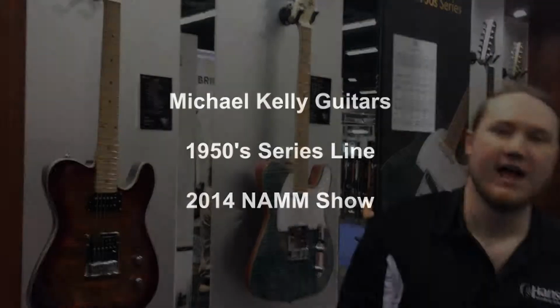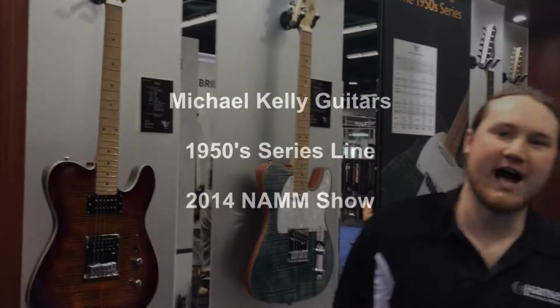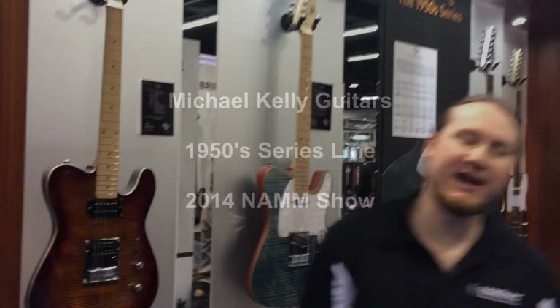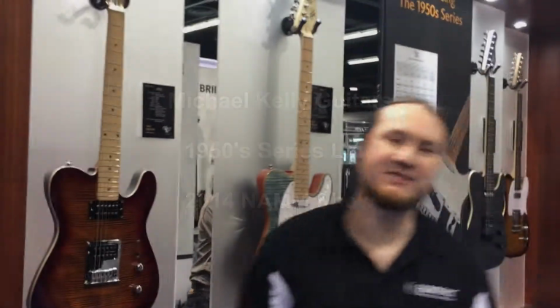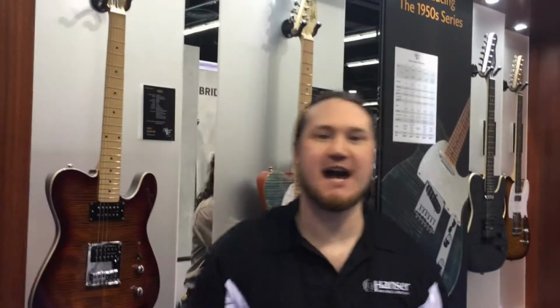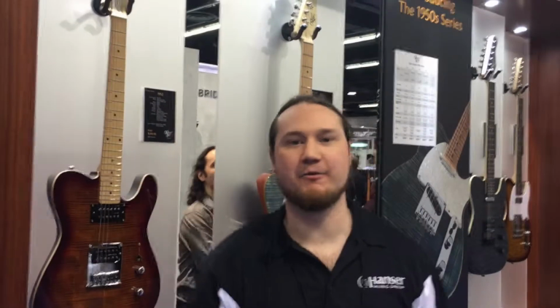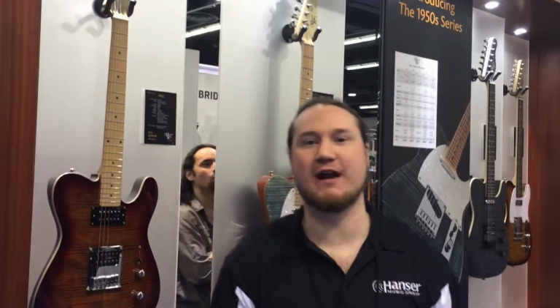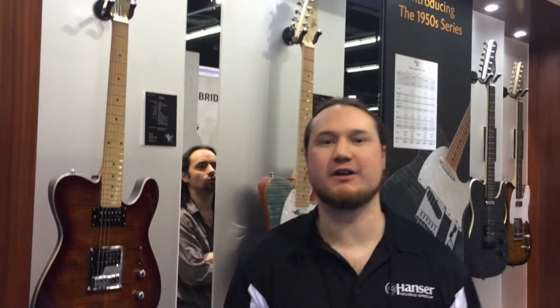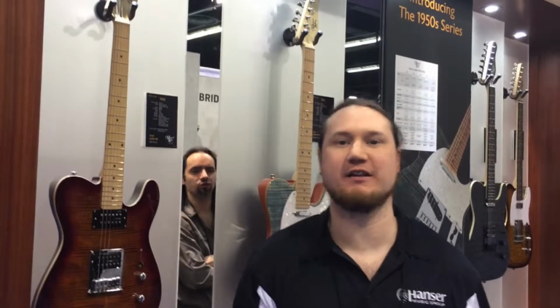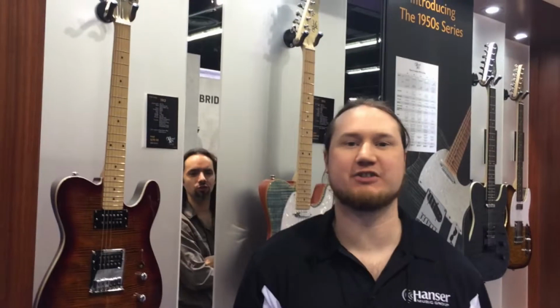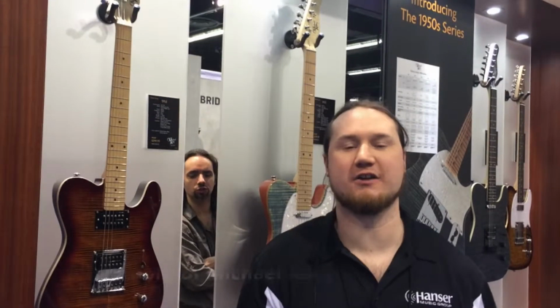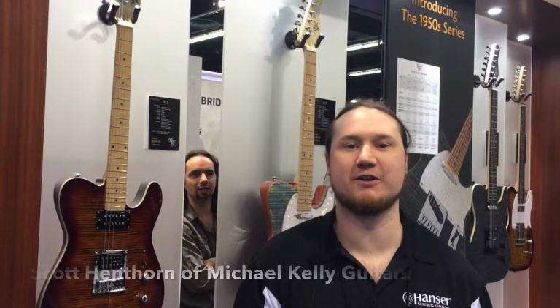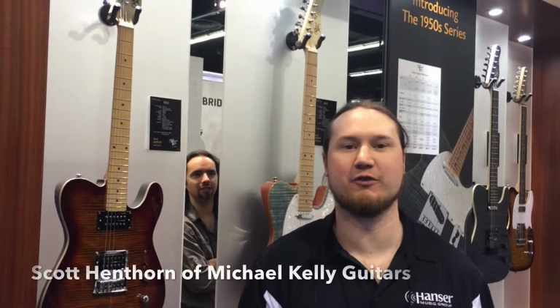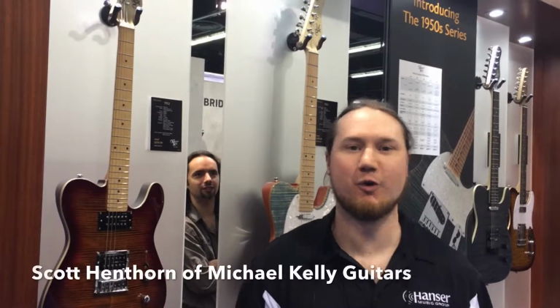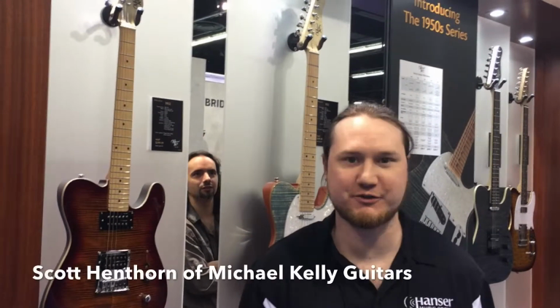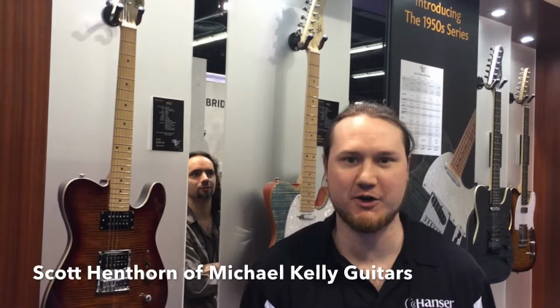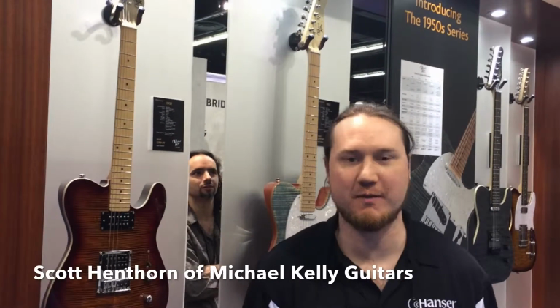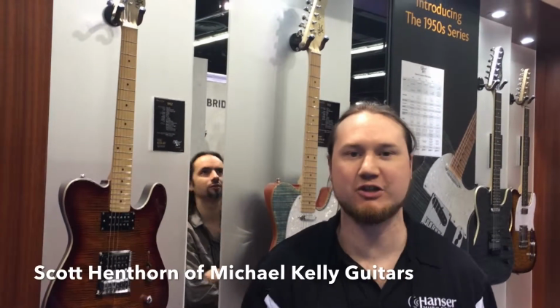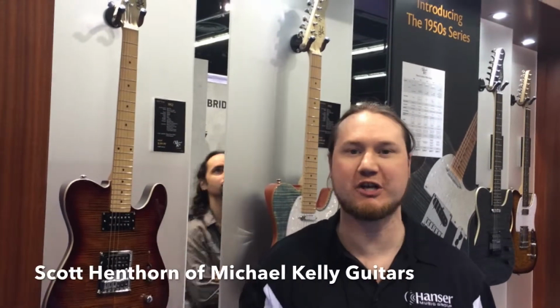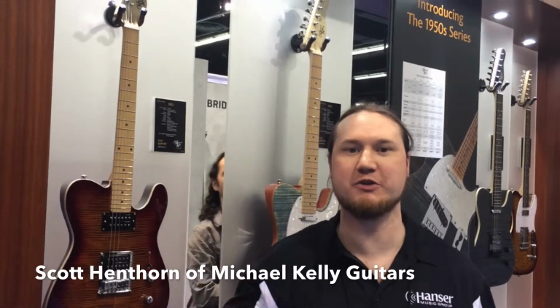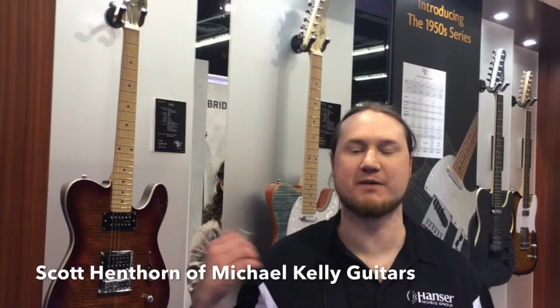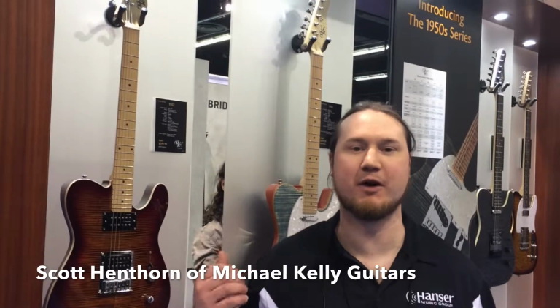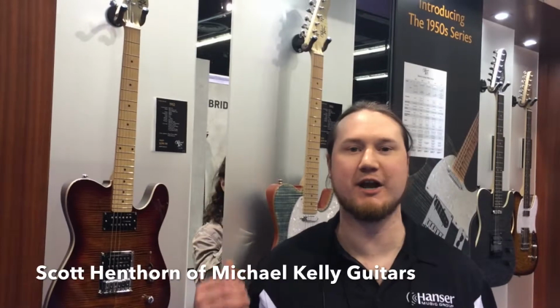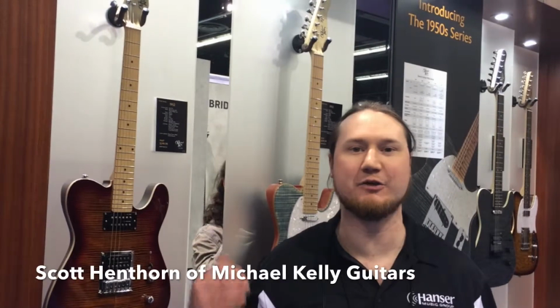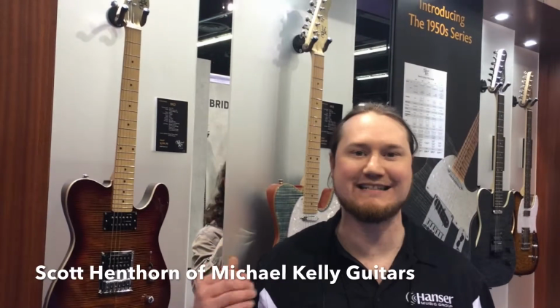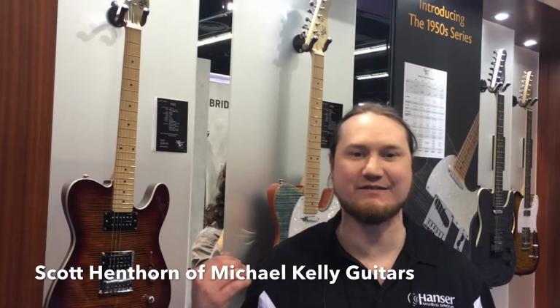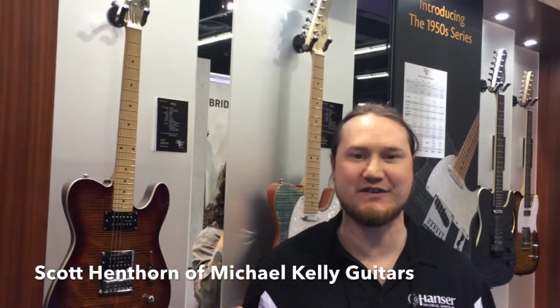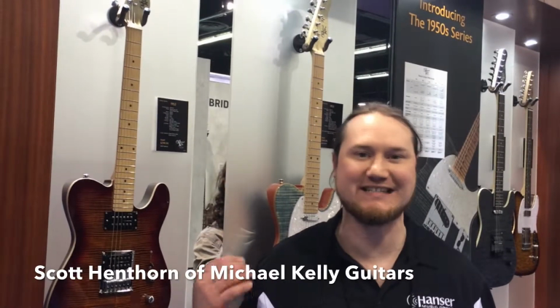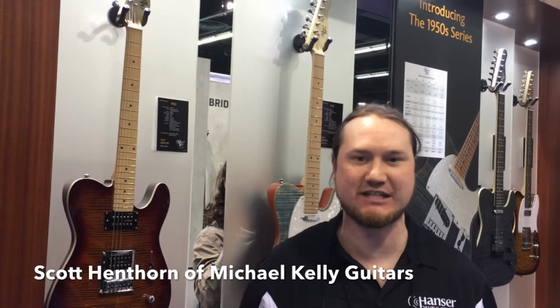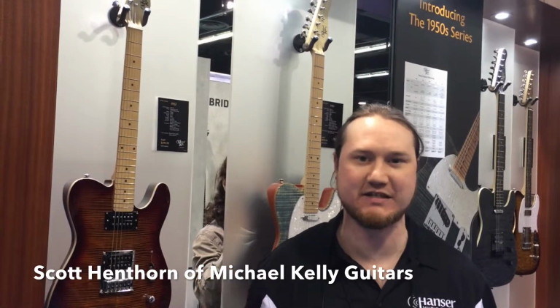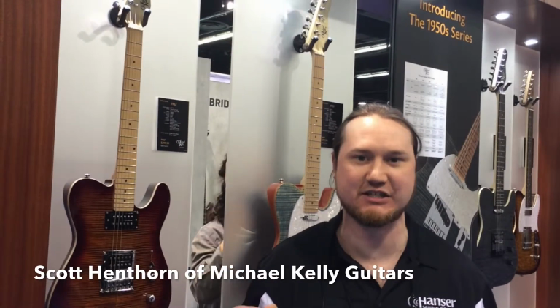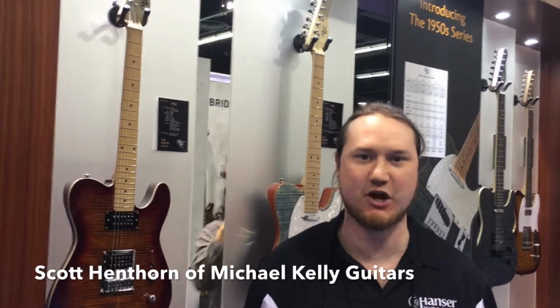Hi, my name is Scott. I'm with Michael Kelly Guitars here for The Noise Room. I'm going to show you some of our brand new 1950s series guitars.